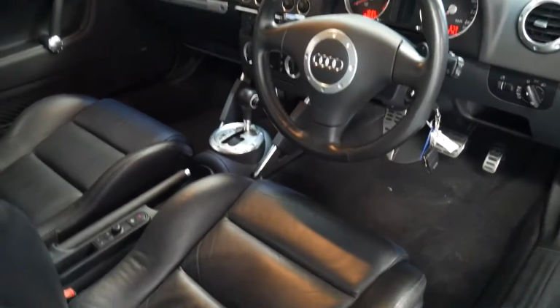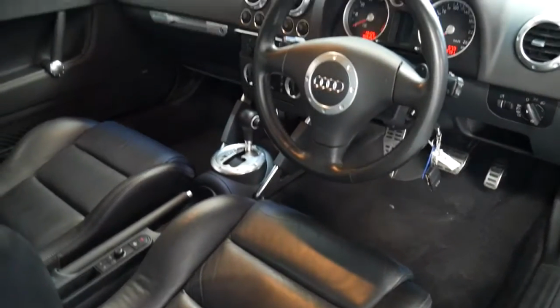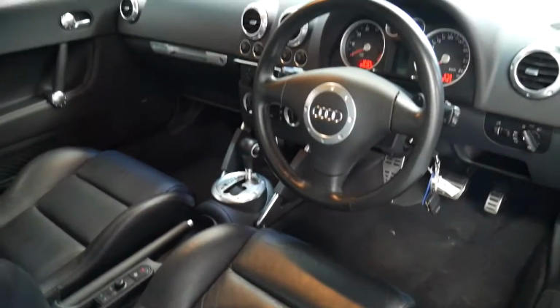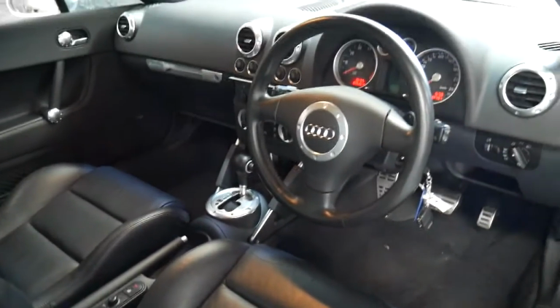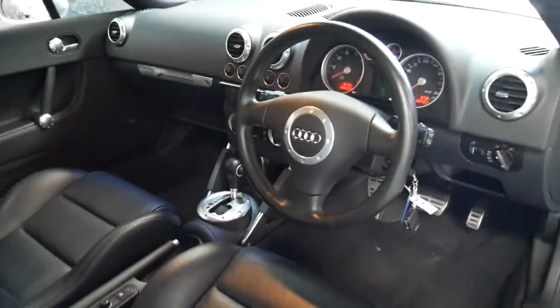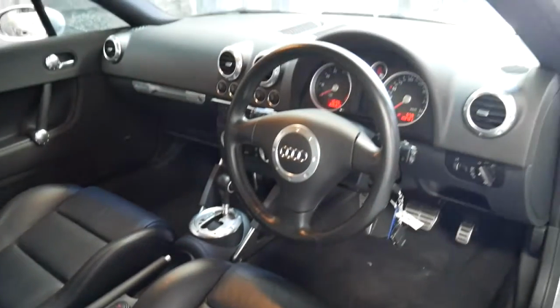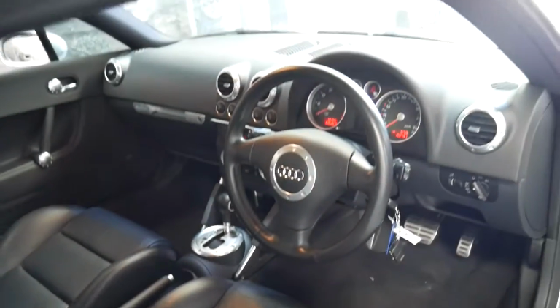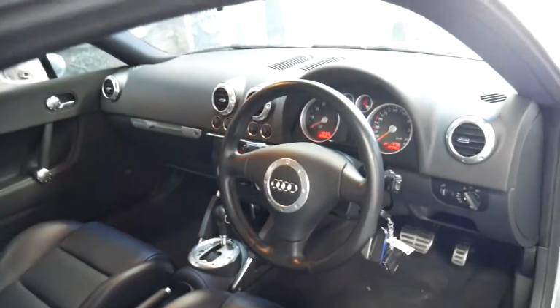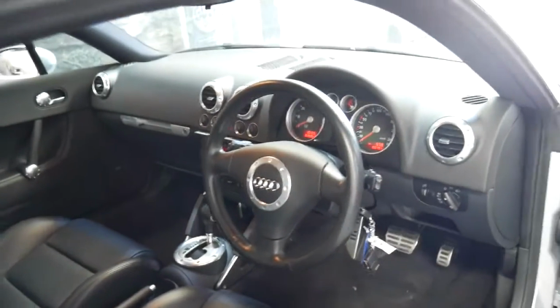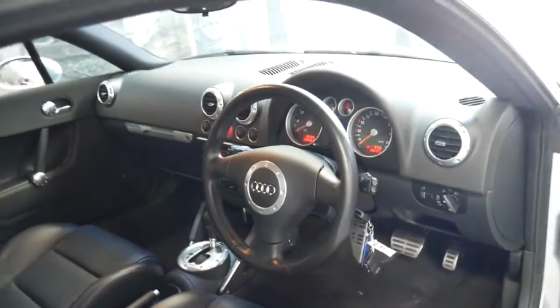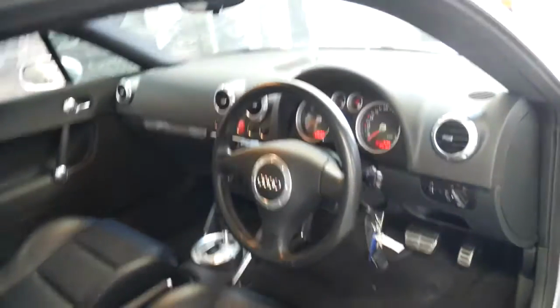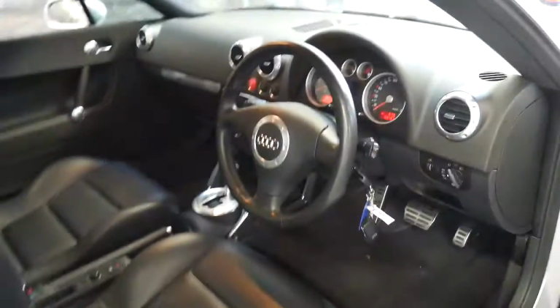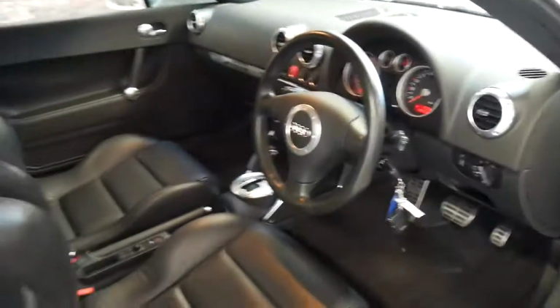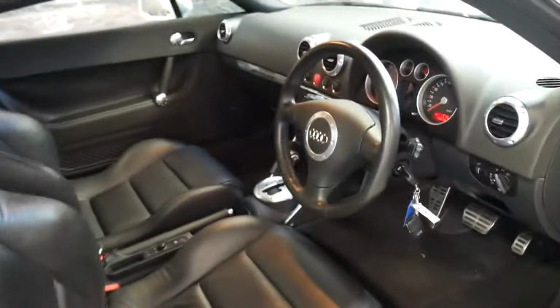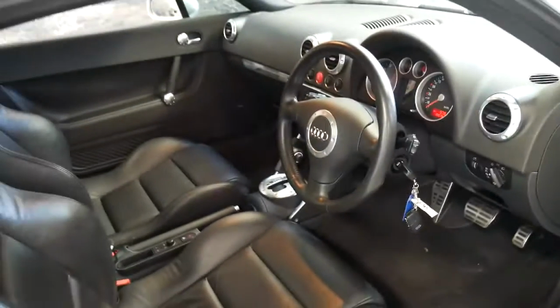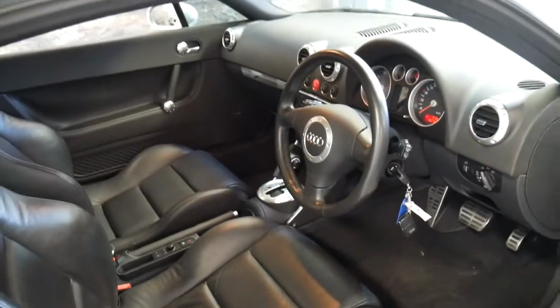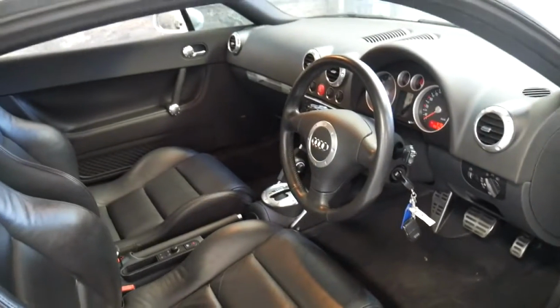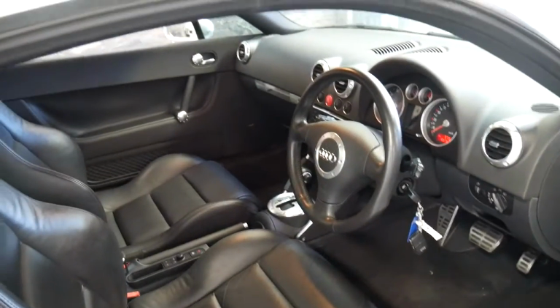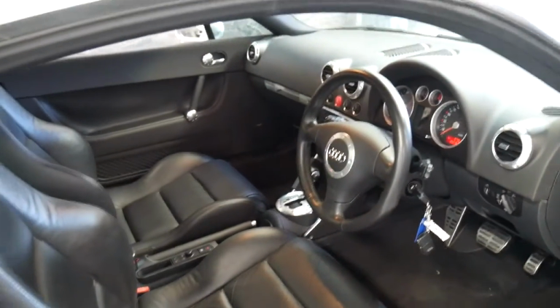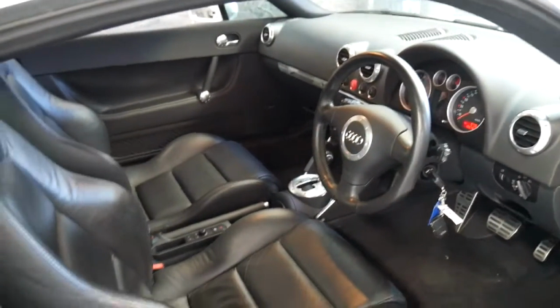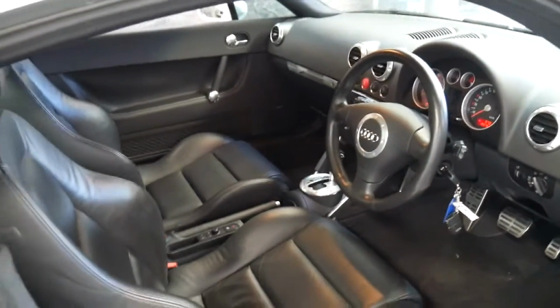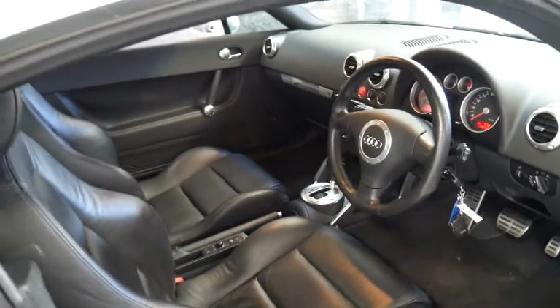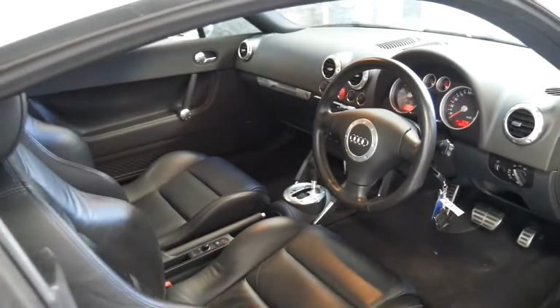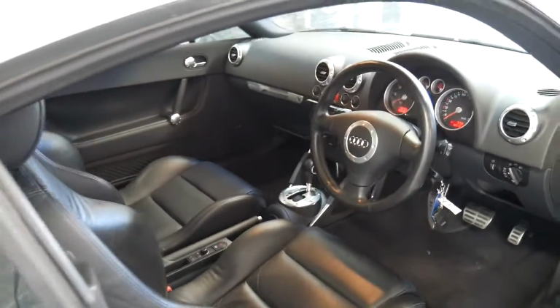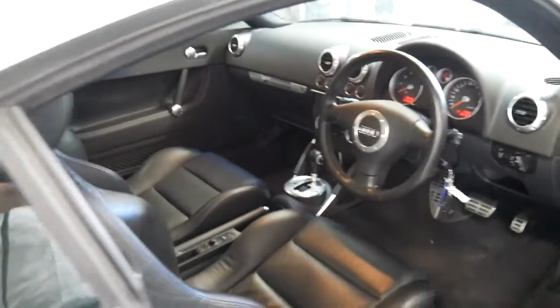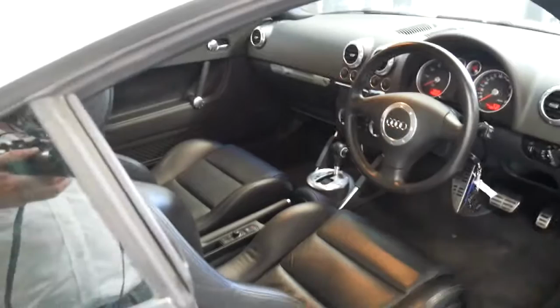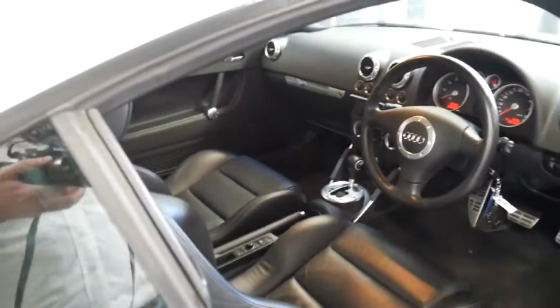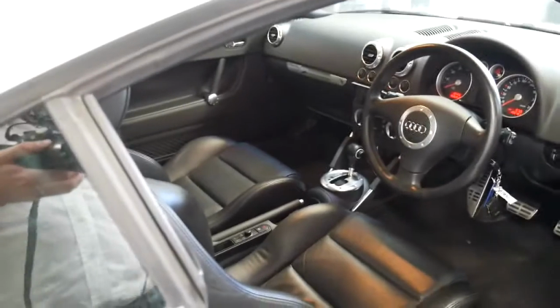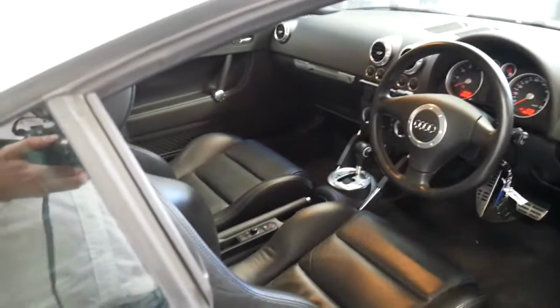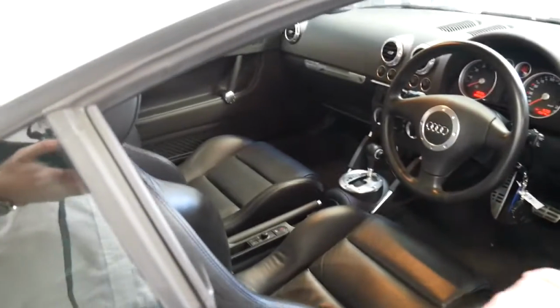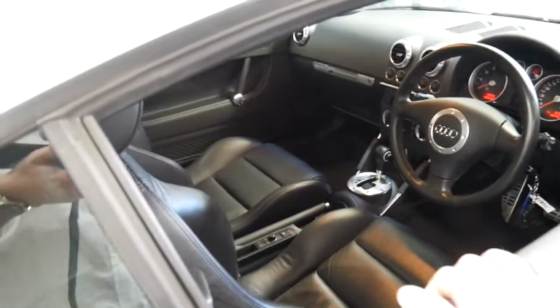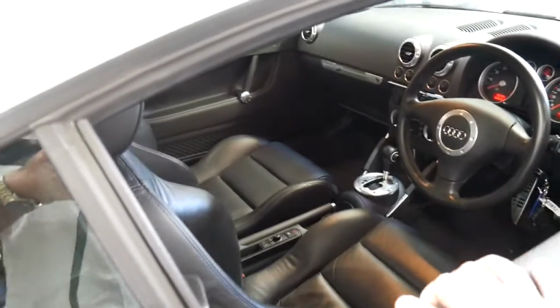Someone's really loved this car — it's got its original two remote keys and a great logbook history.